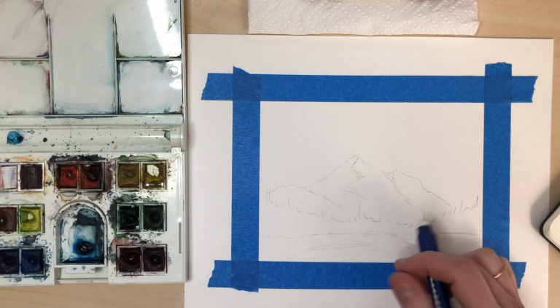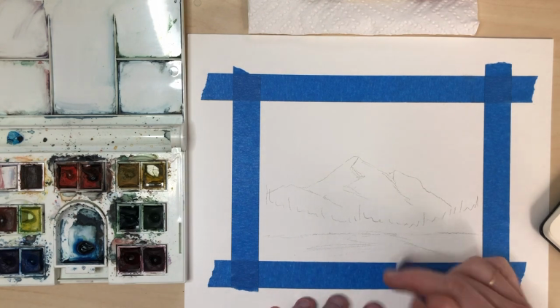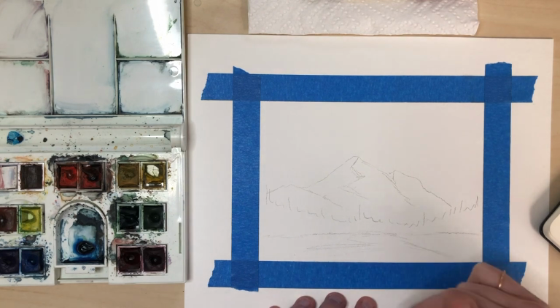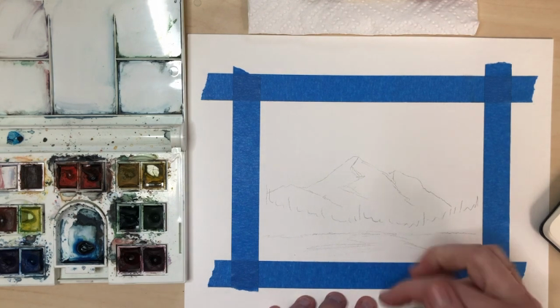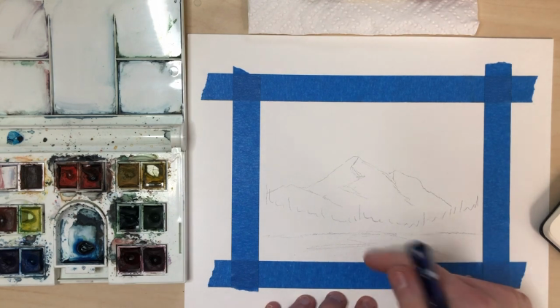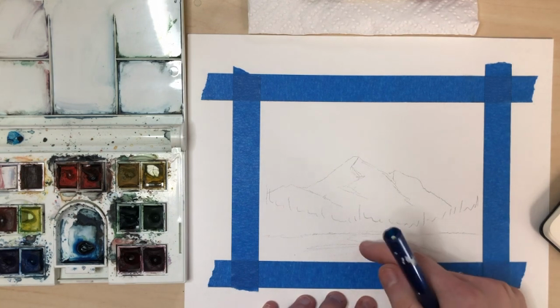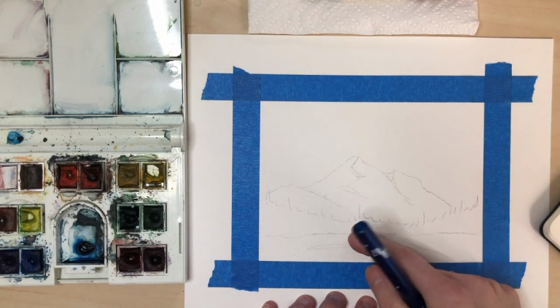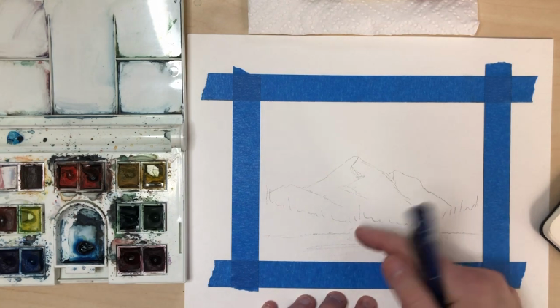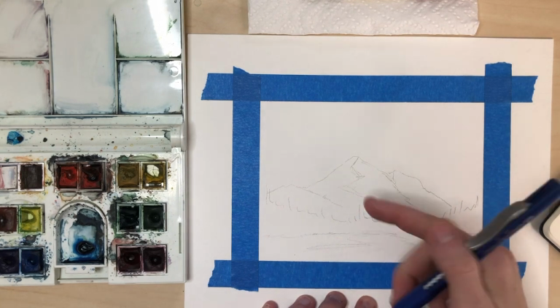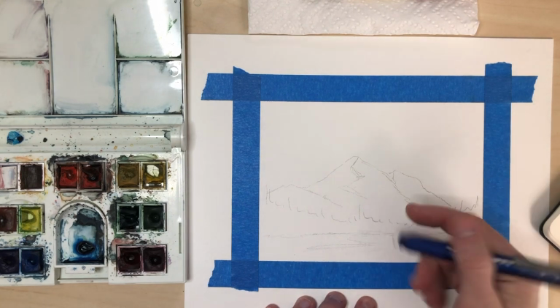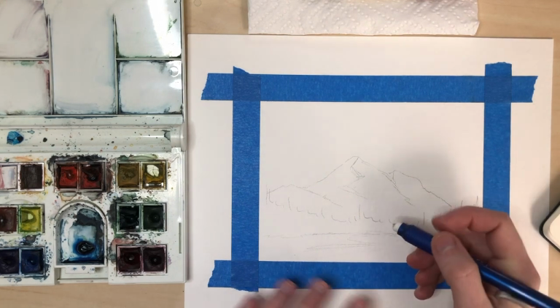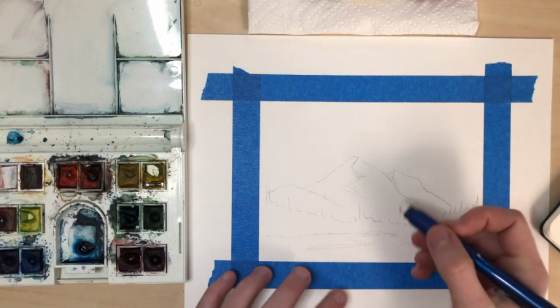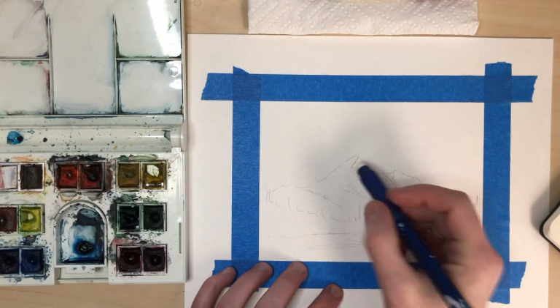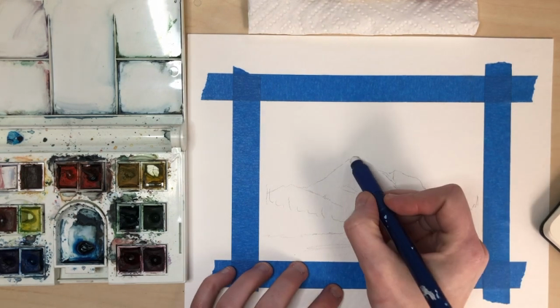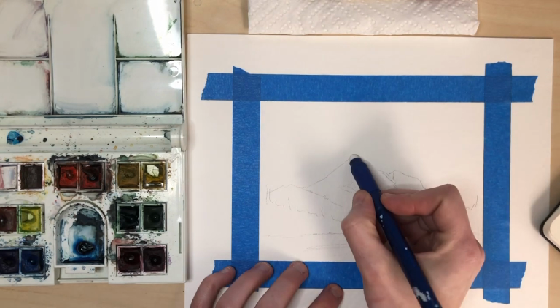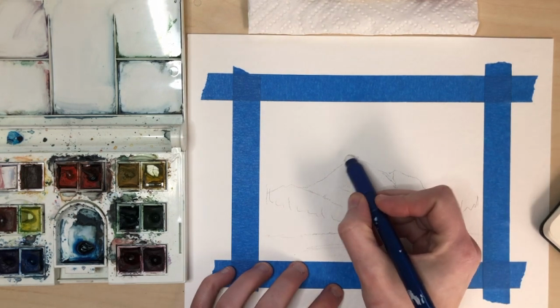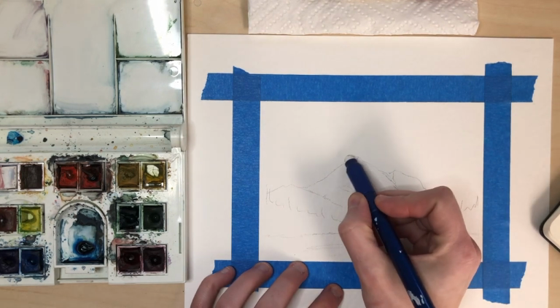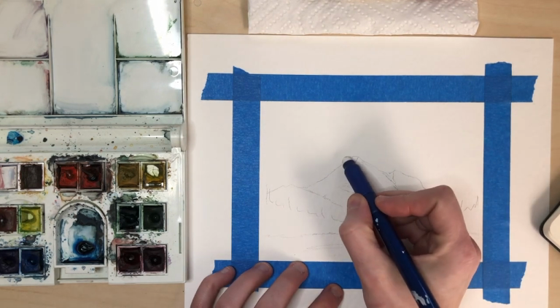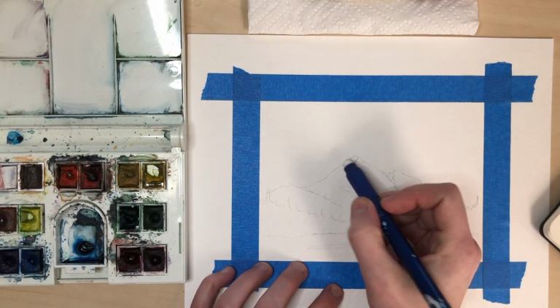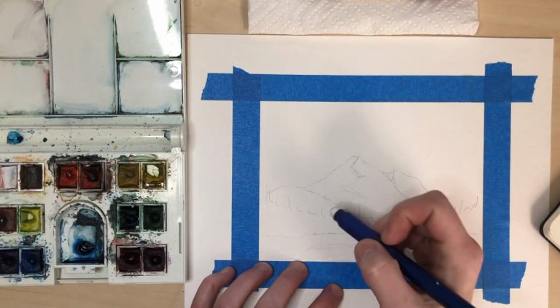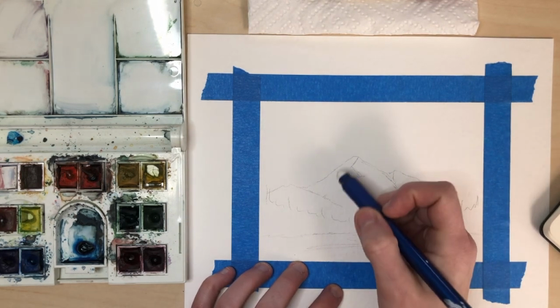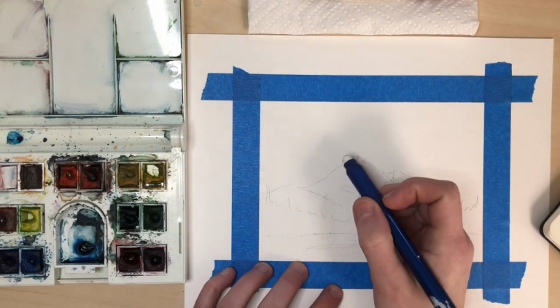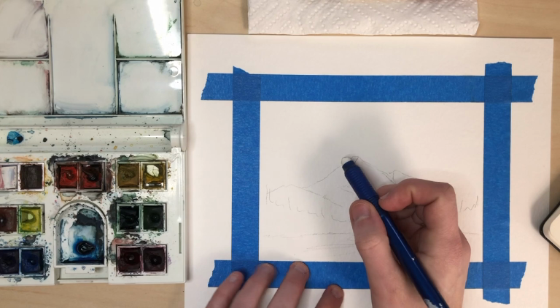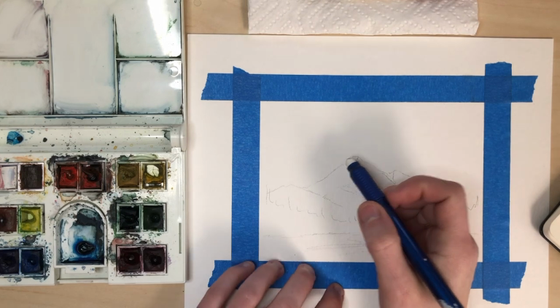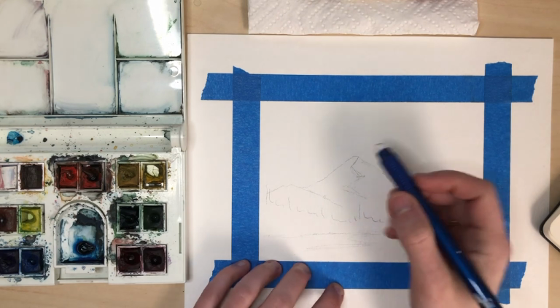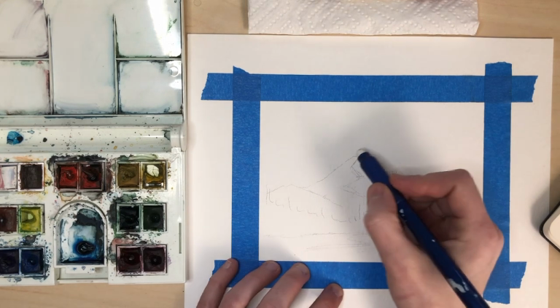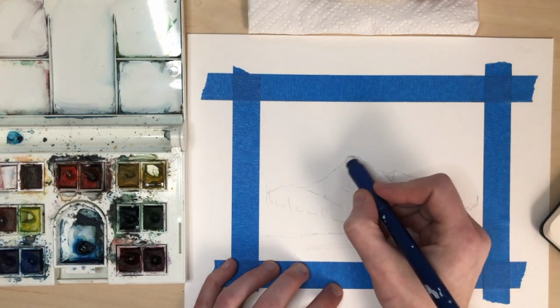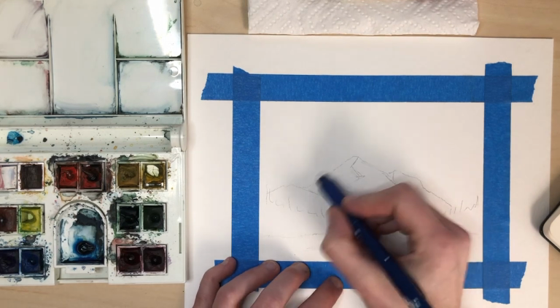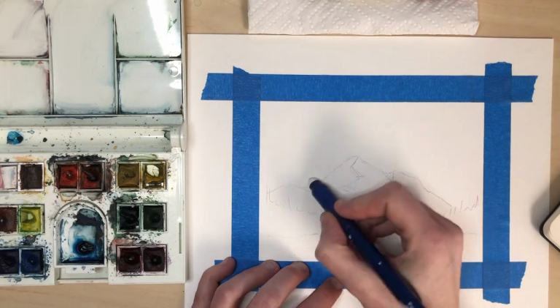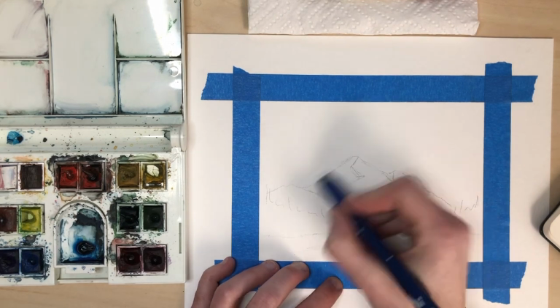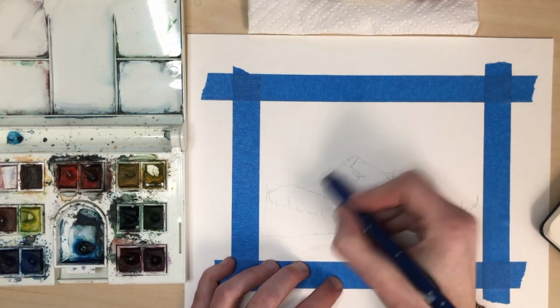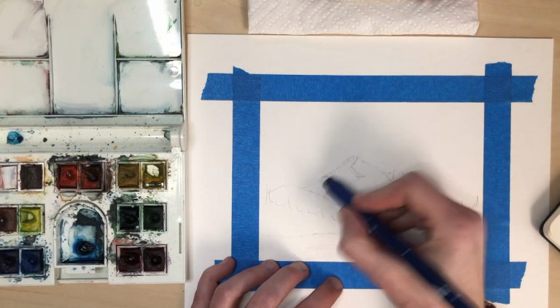Since our watercolor is transparent, I'm gonna go ahead and erase my pencil lines lightly.